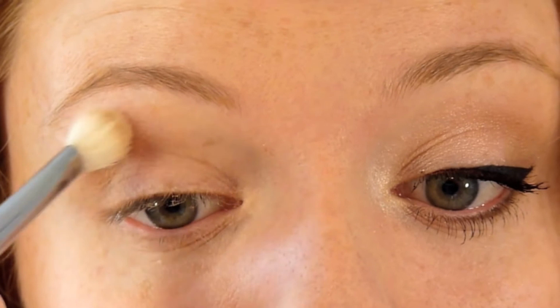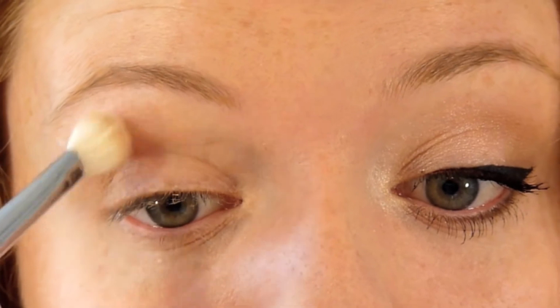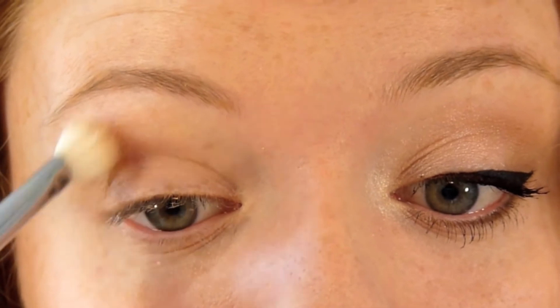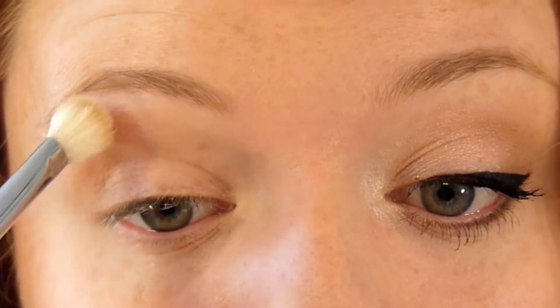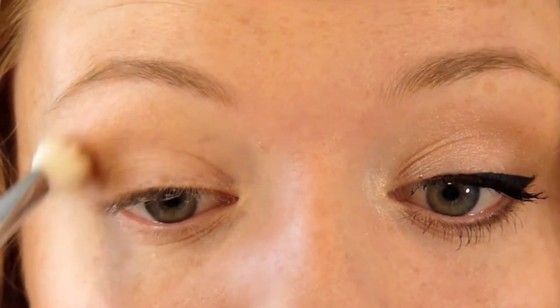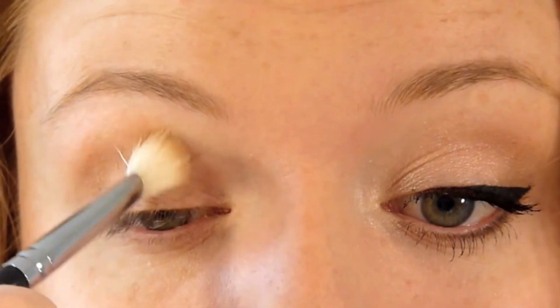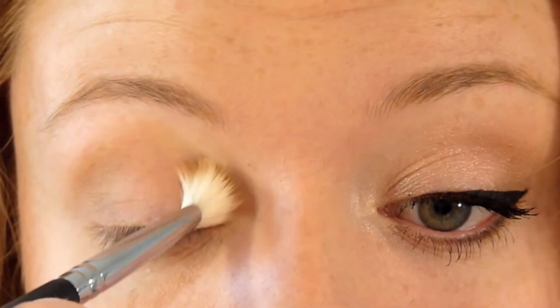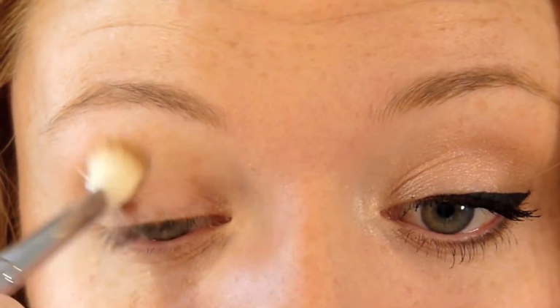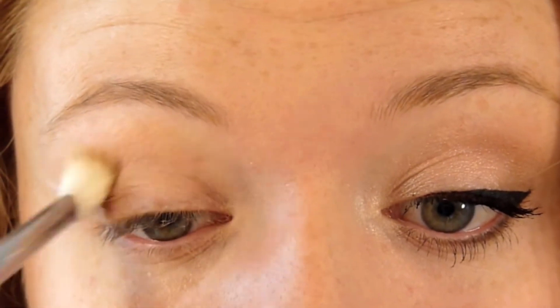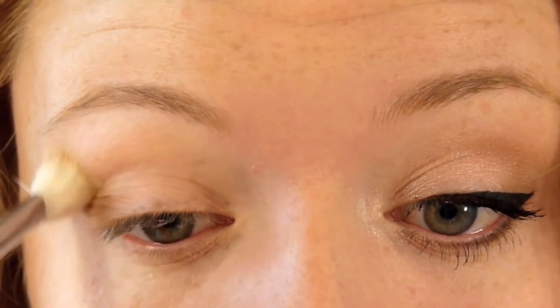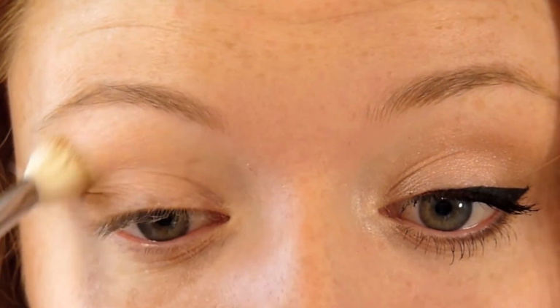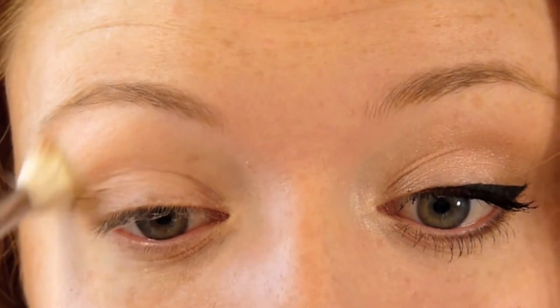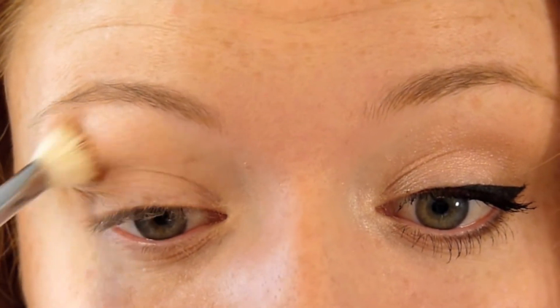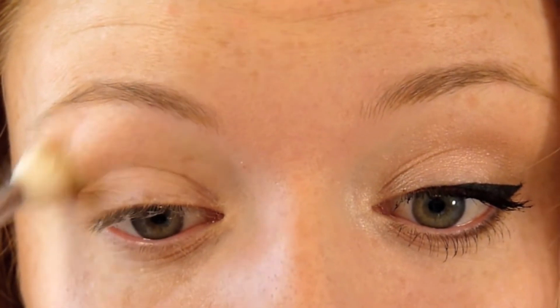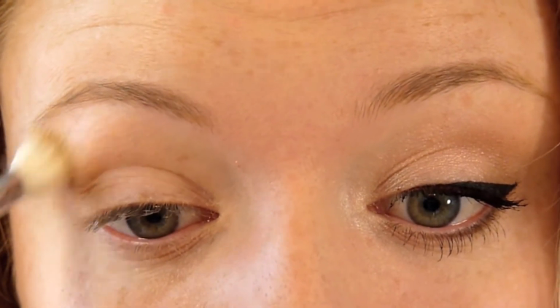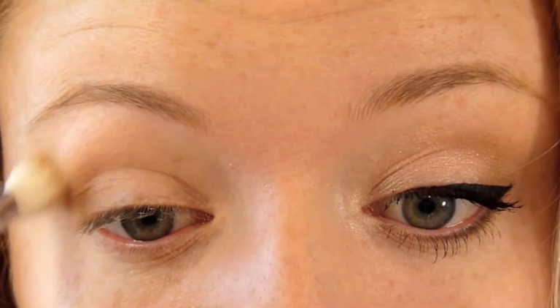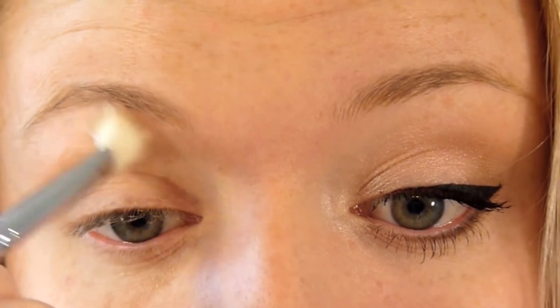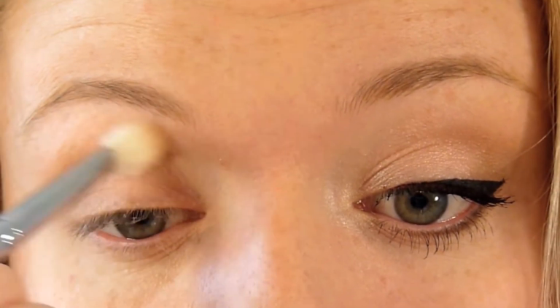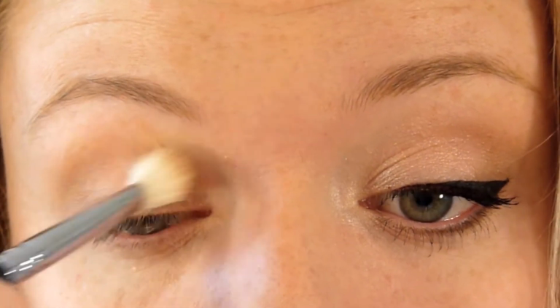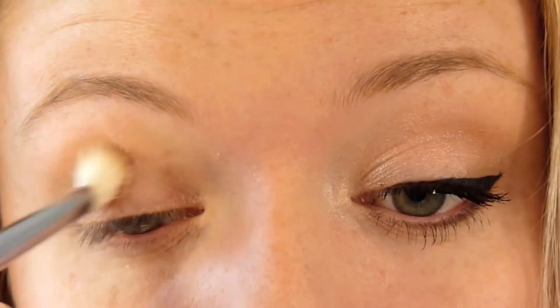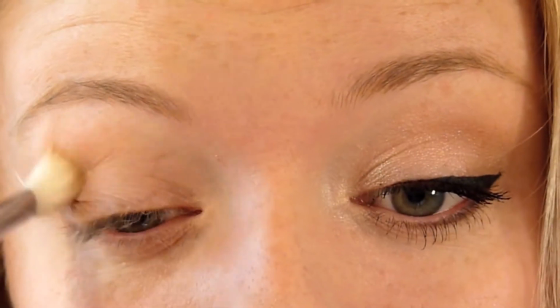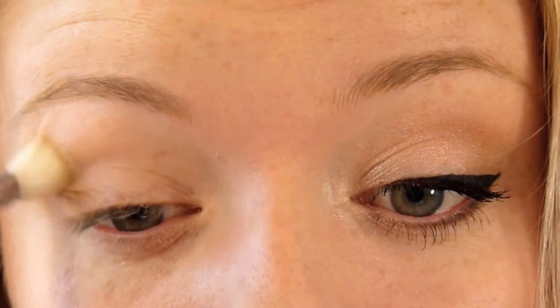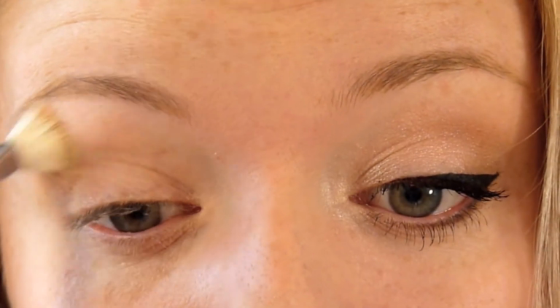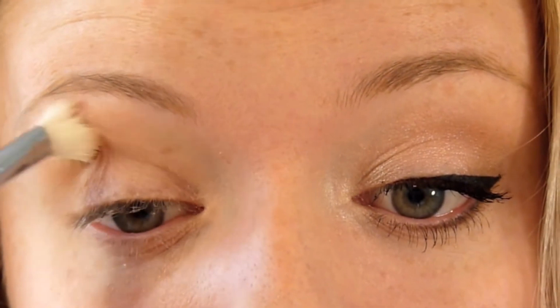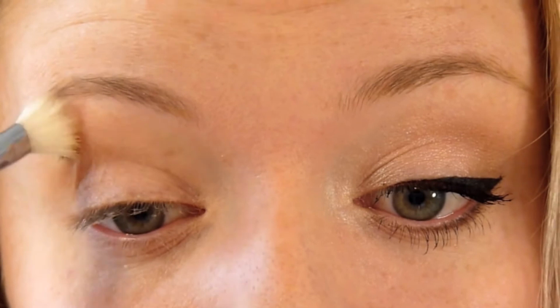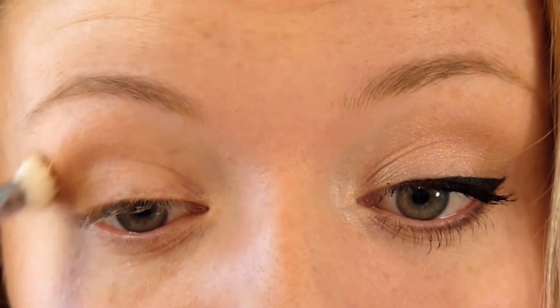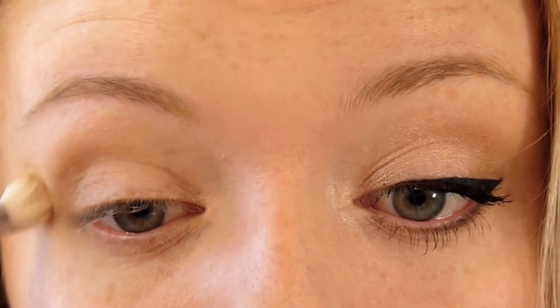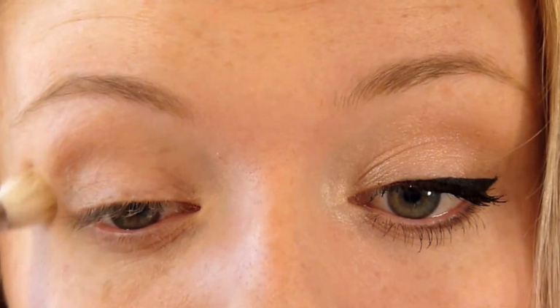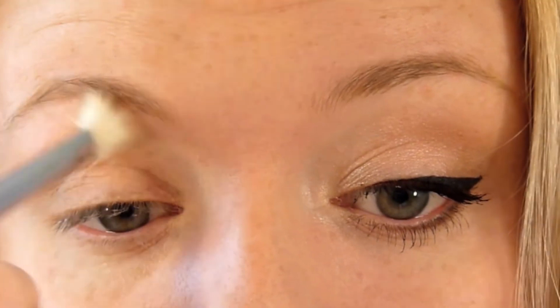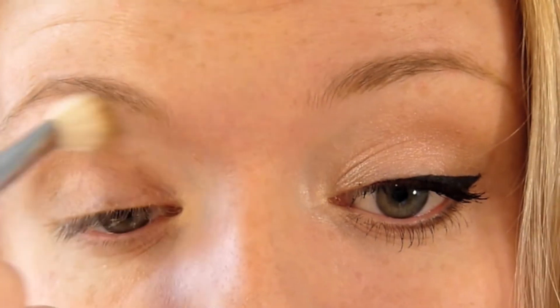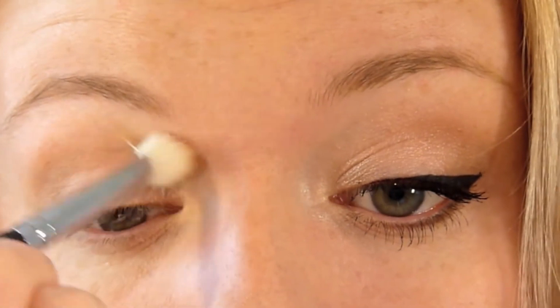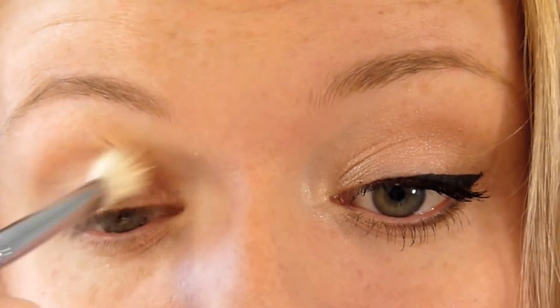I'm just going to blend that line out so it gradually fades out into the brow bone.